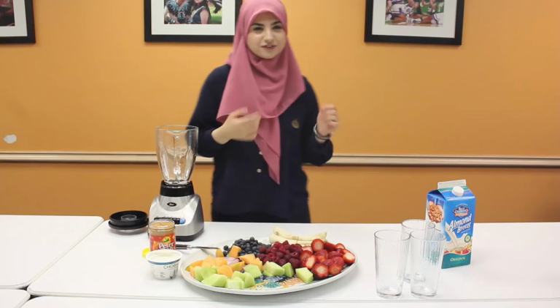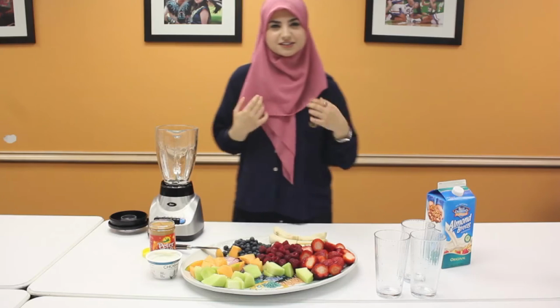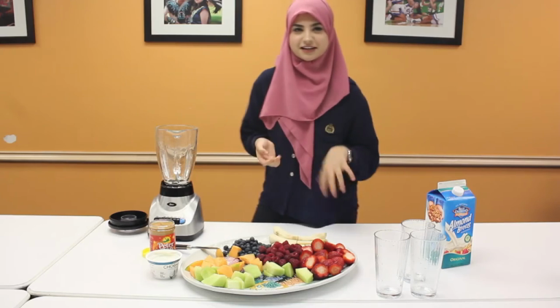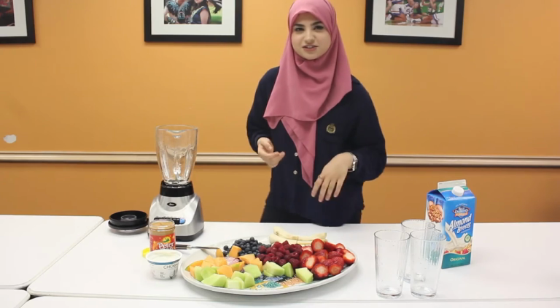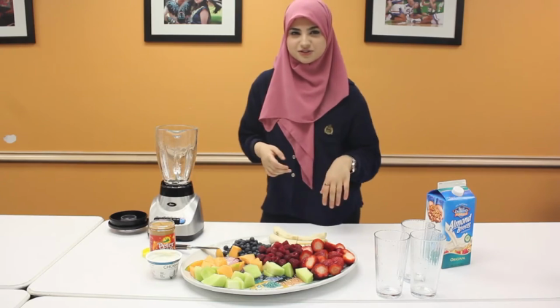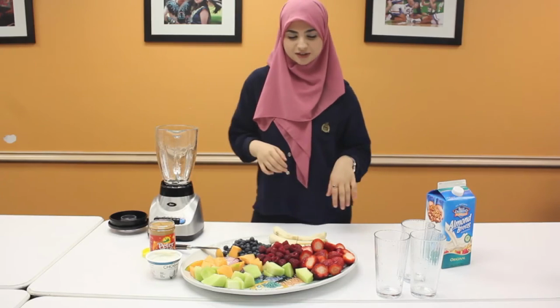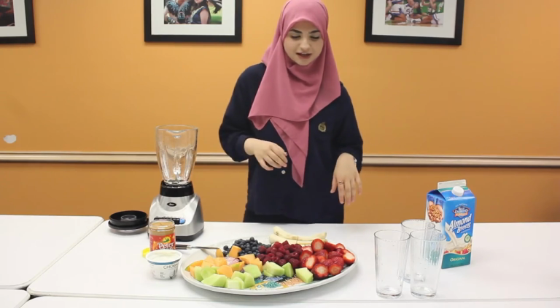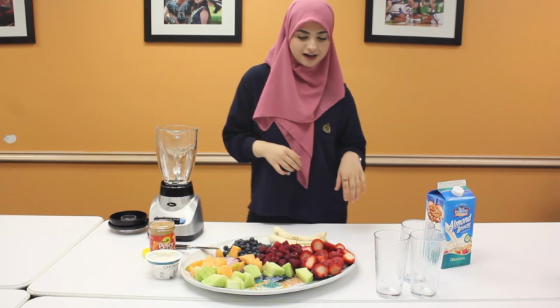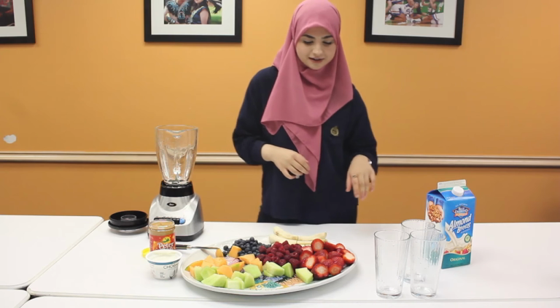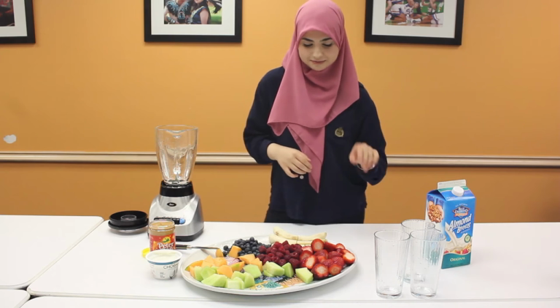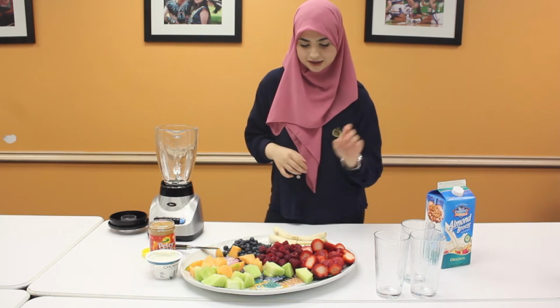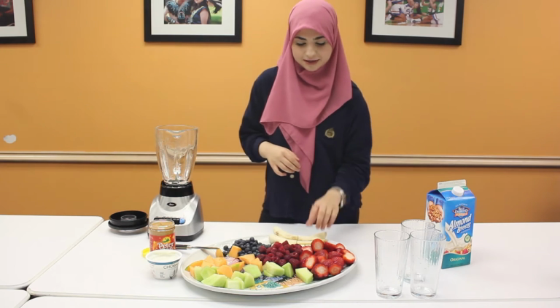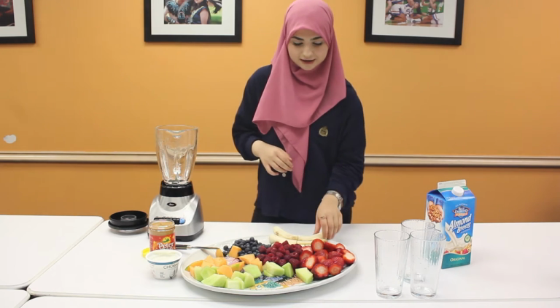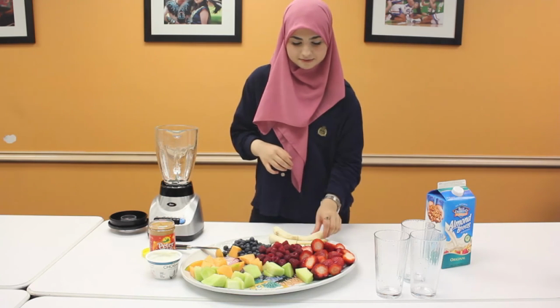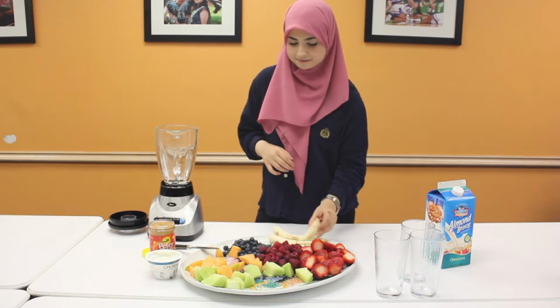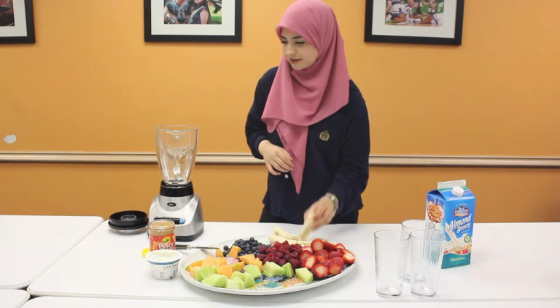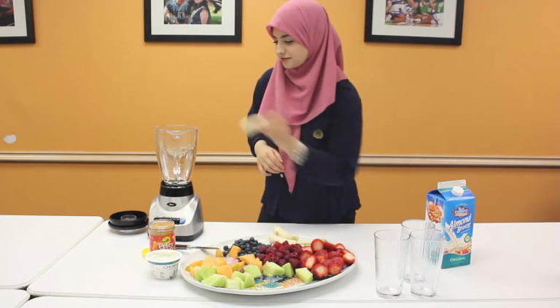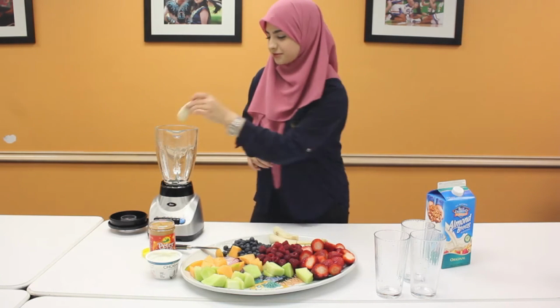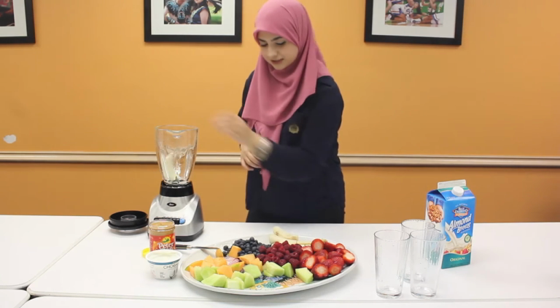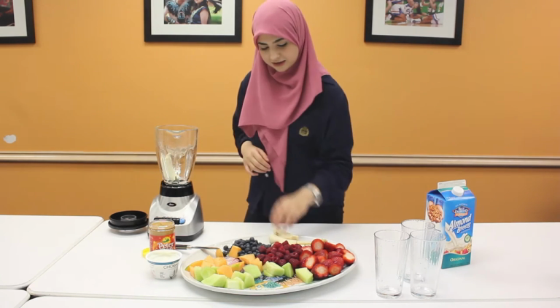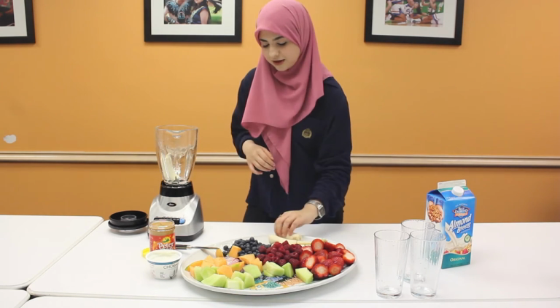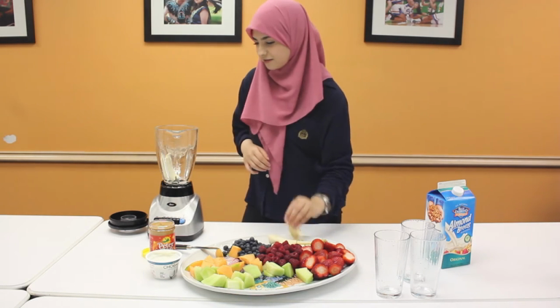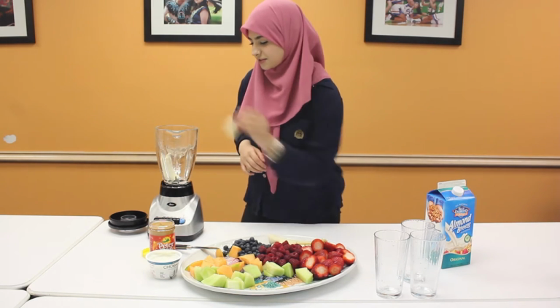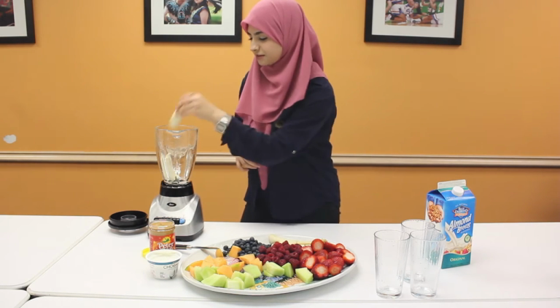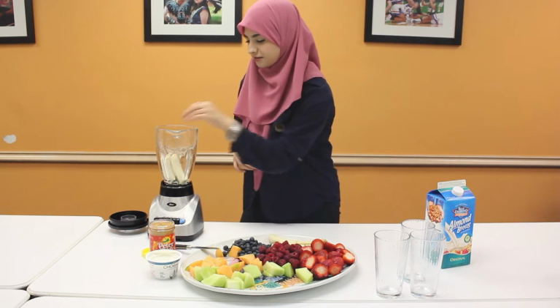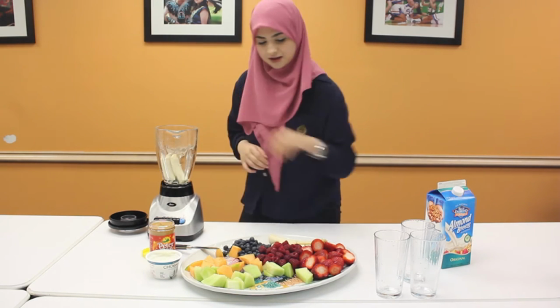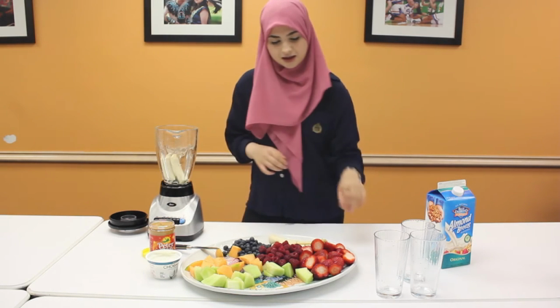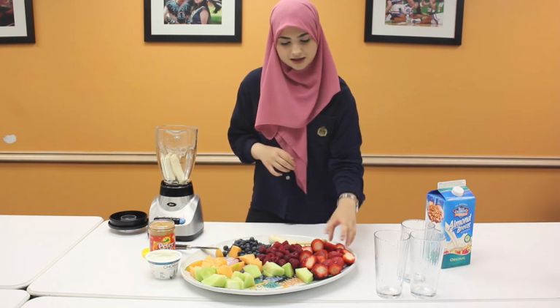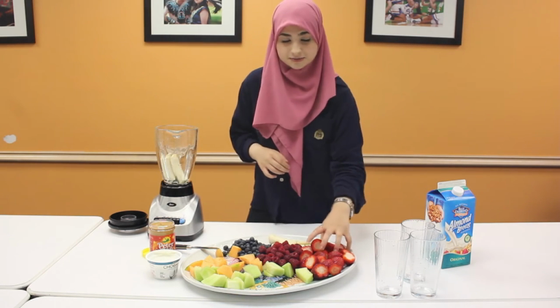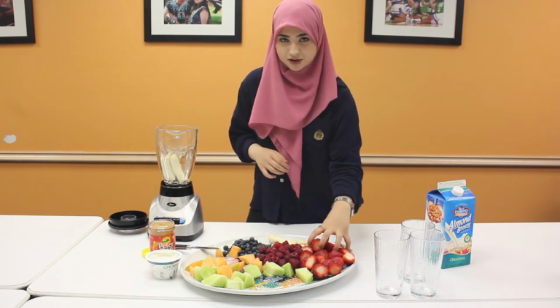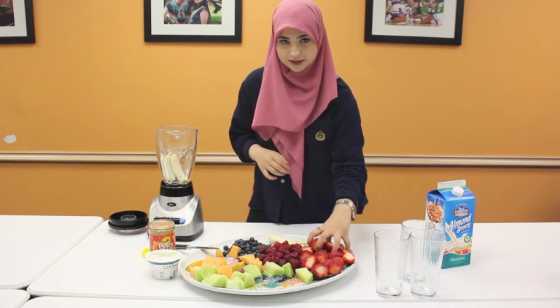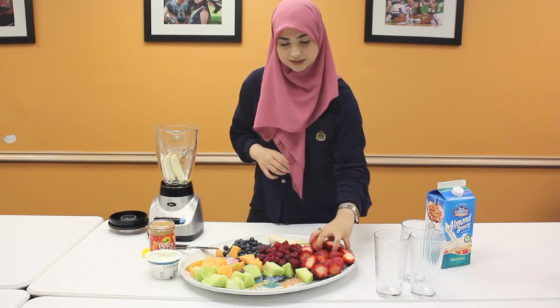For this next juice we're going to add a banana — we're just going to add two halves — and some strawberries.